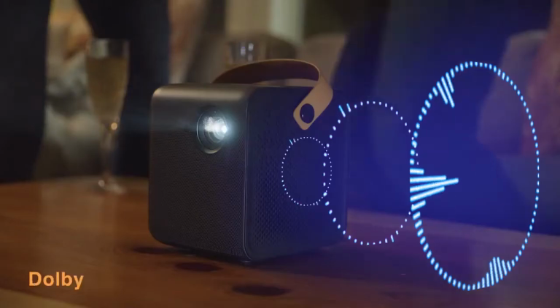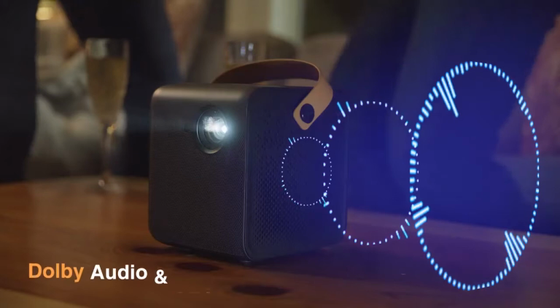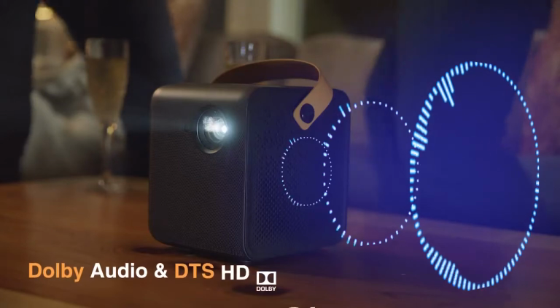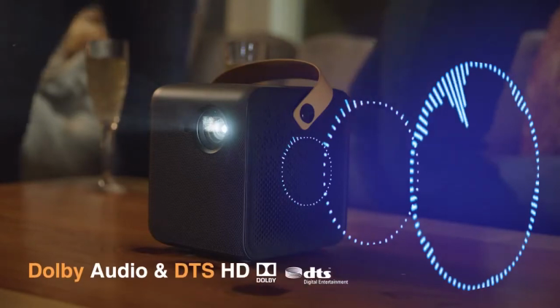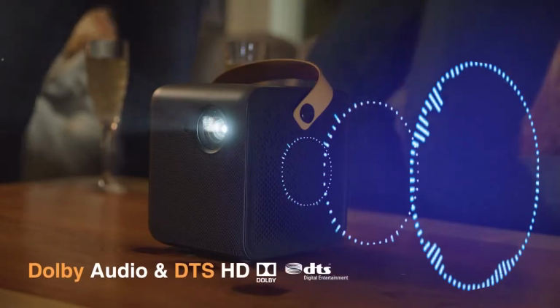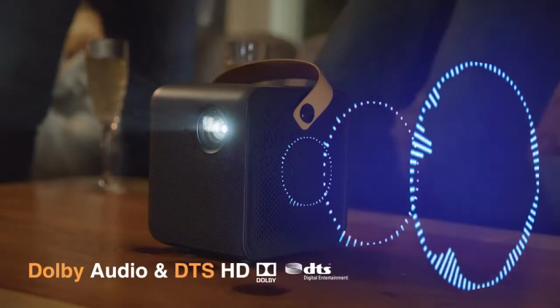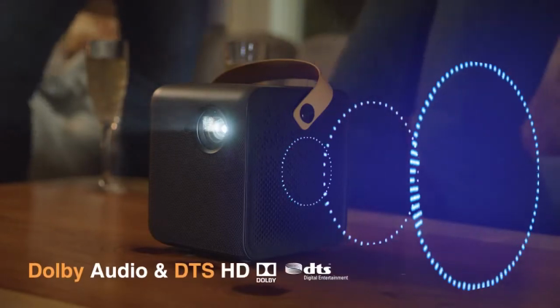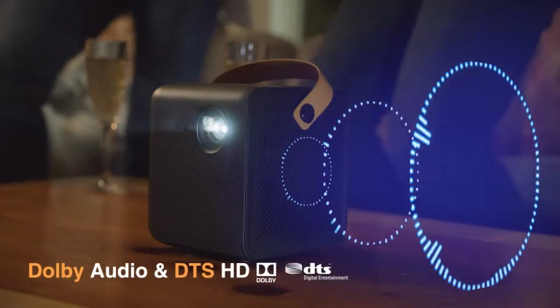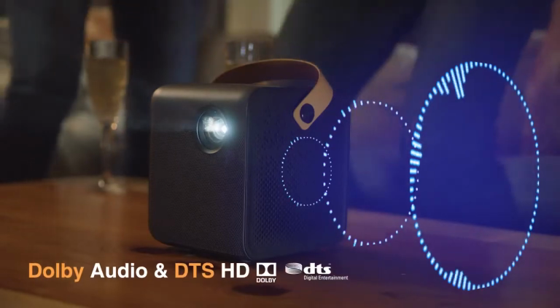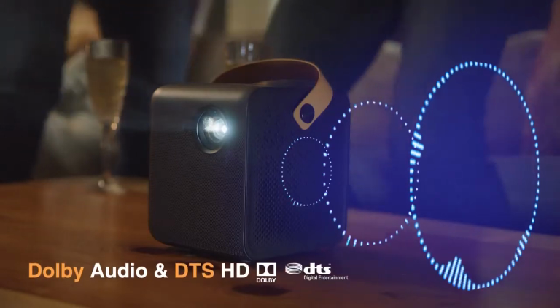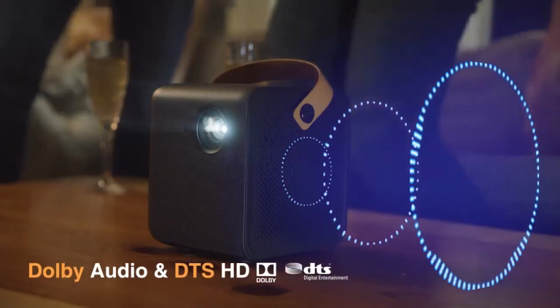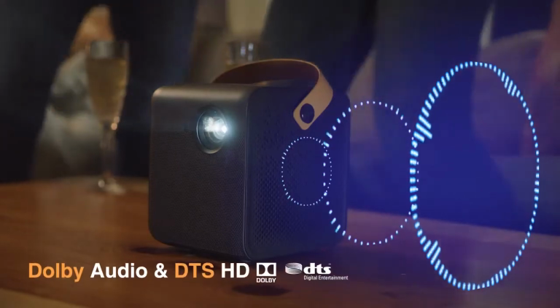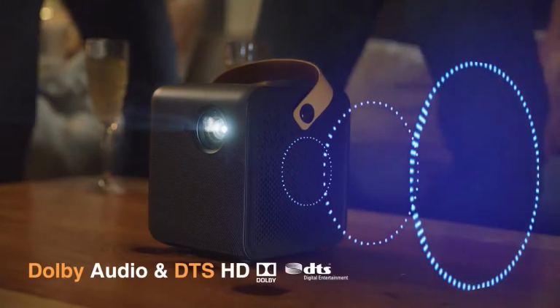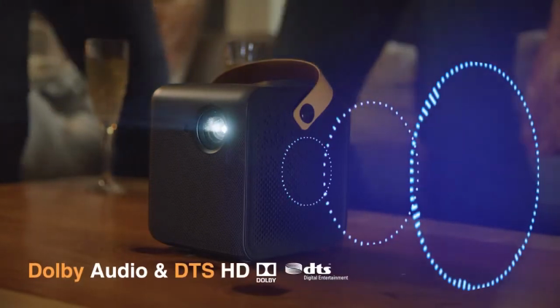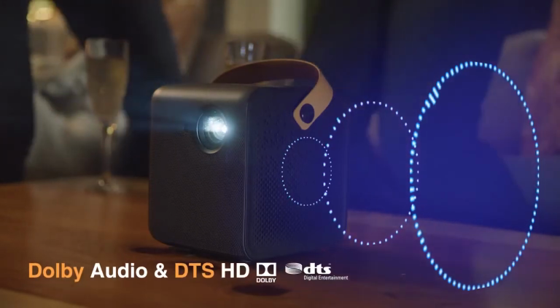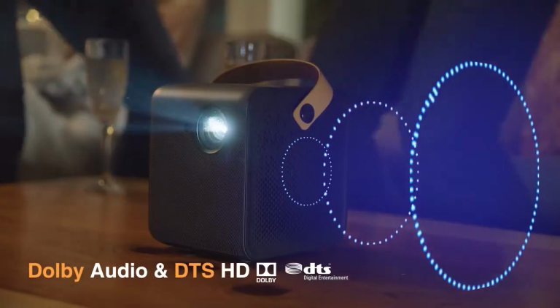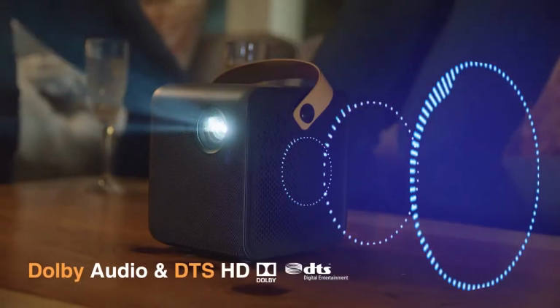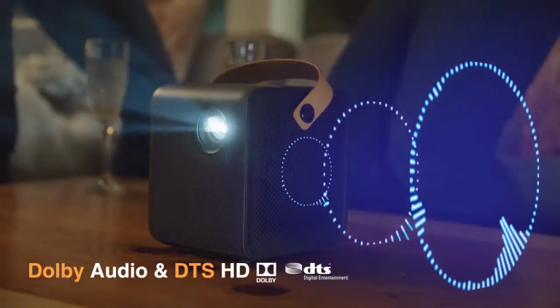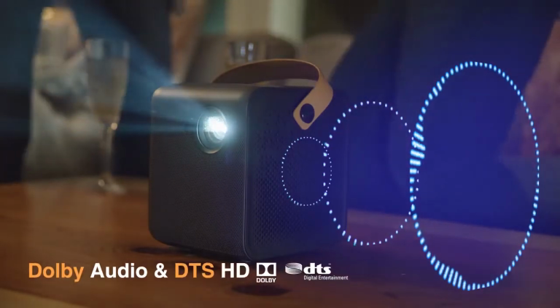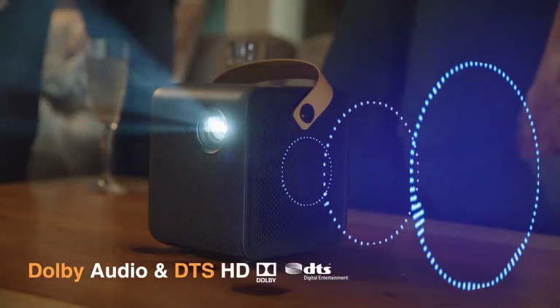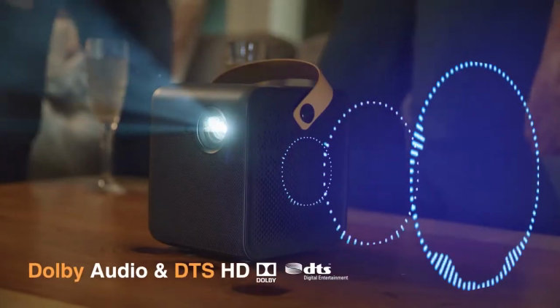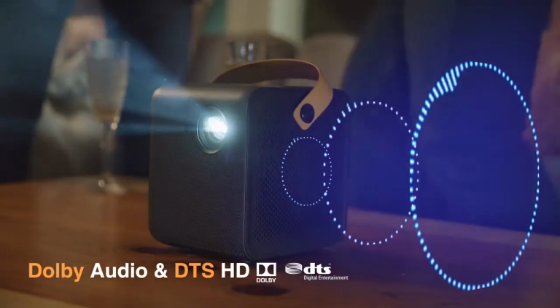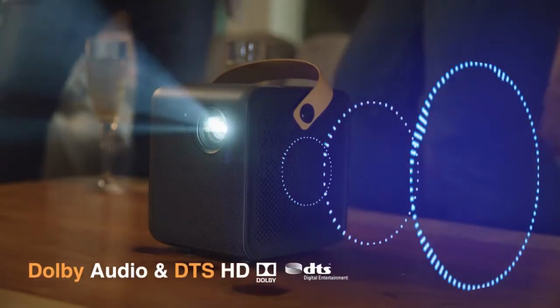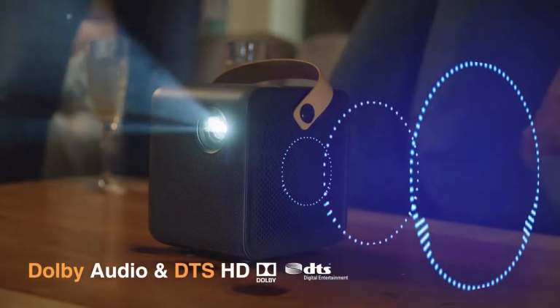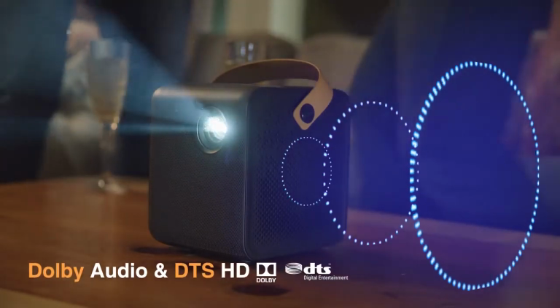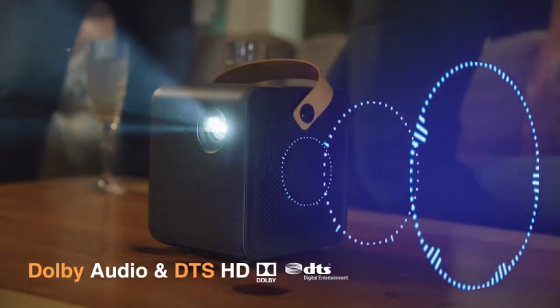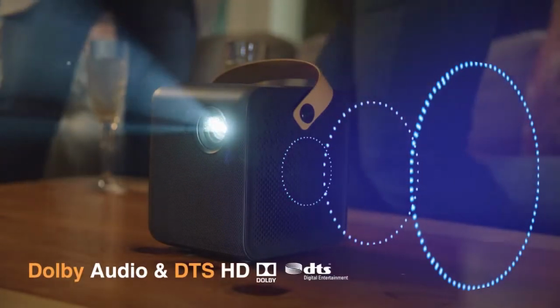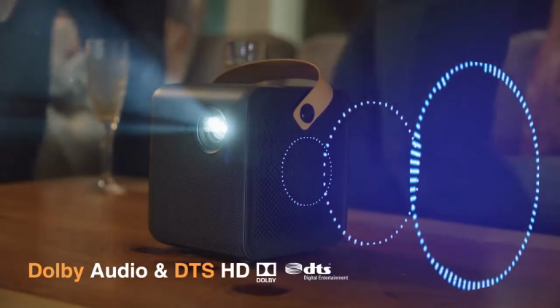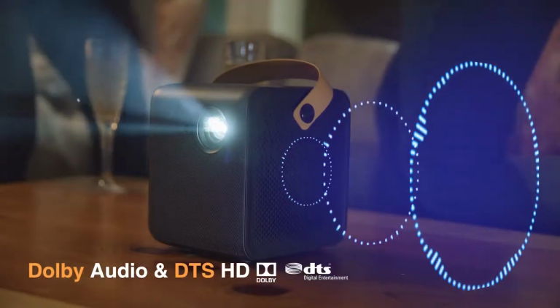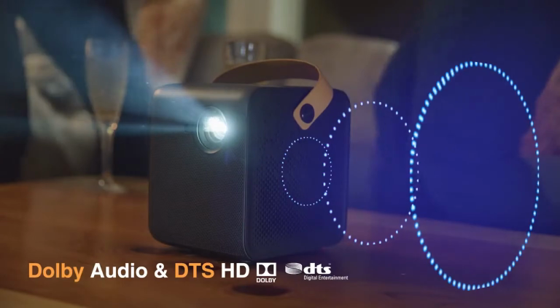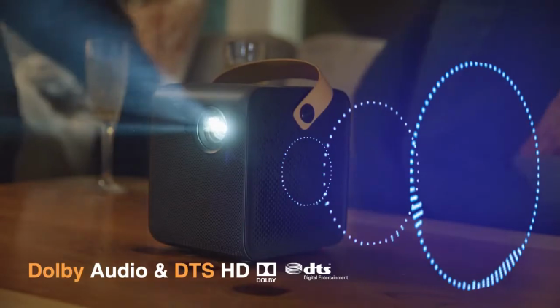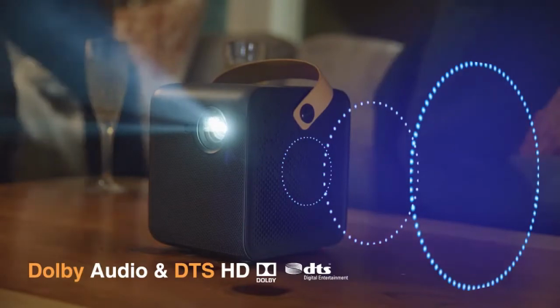Immerse yourself with Dolby and DTS Cinematic Audio. The built-in speakers bring theater quality sound right to you.